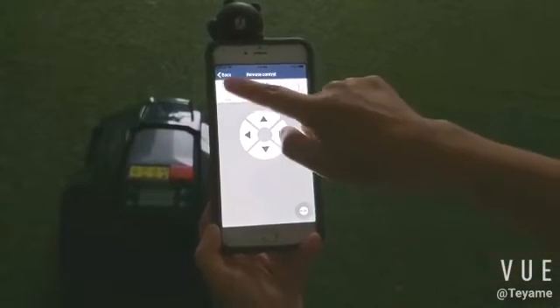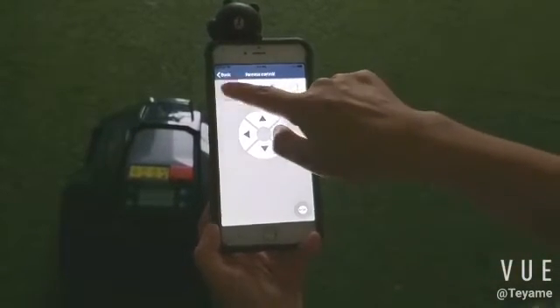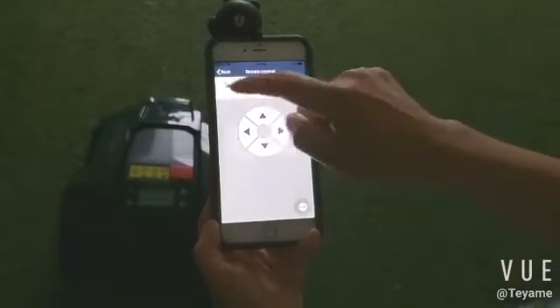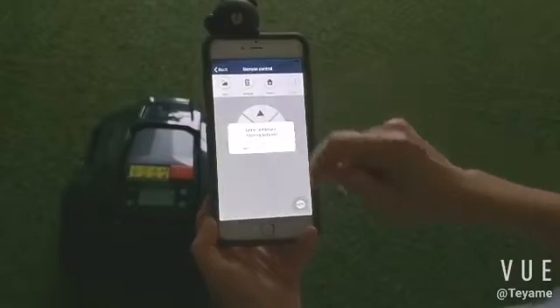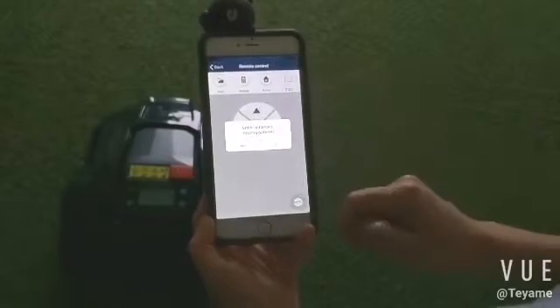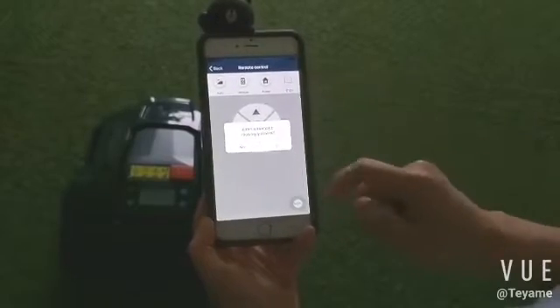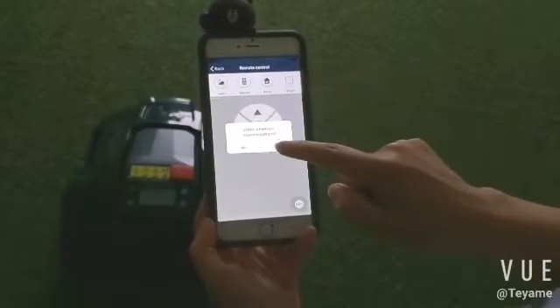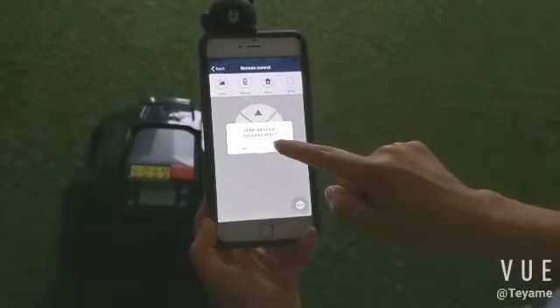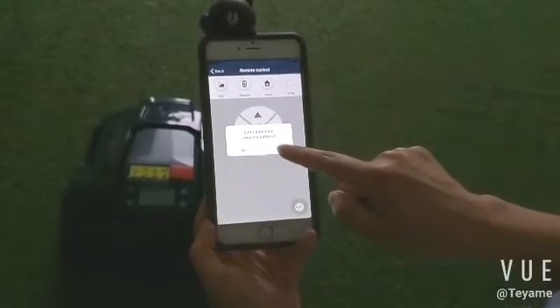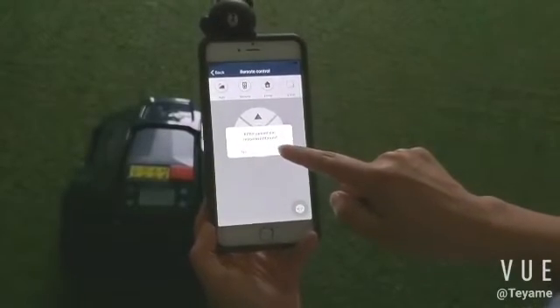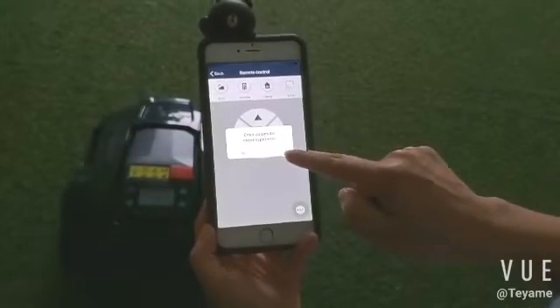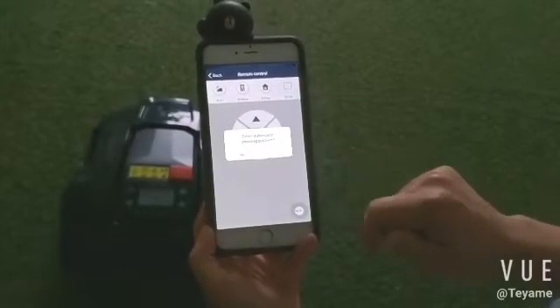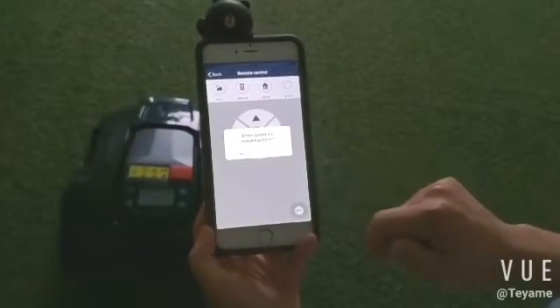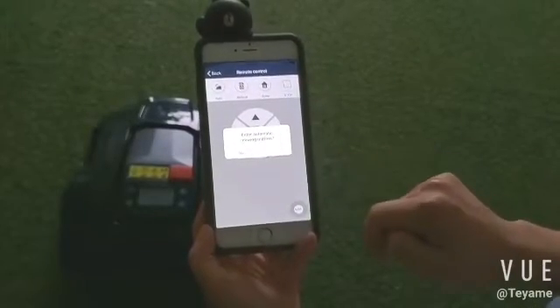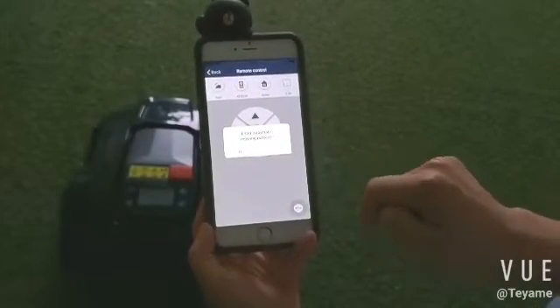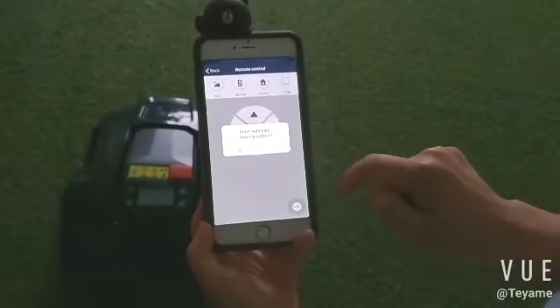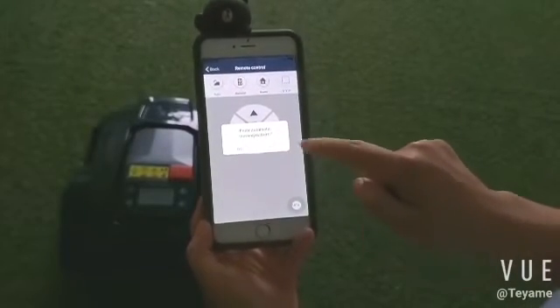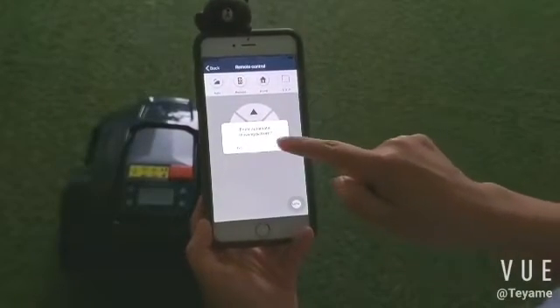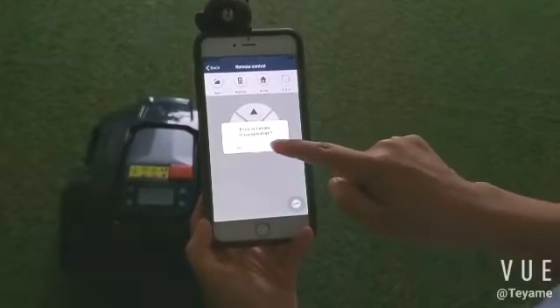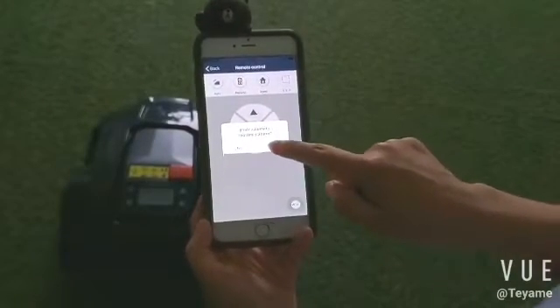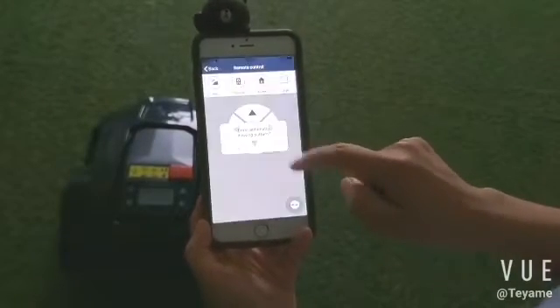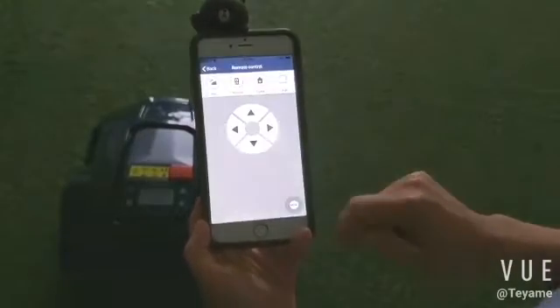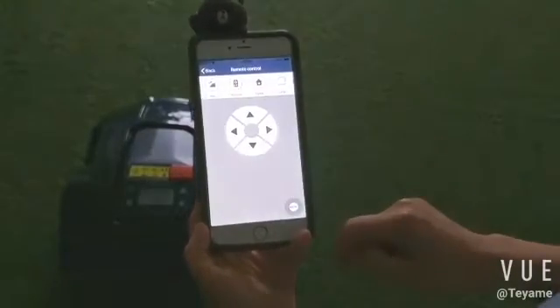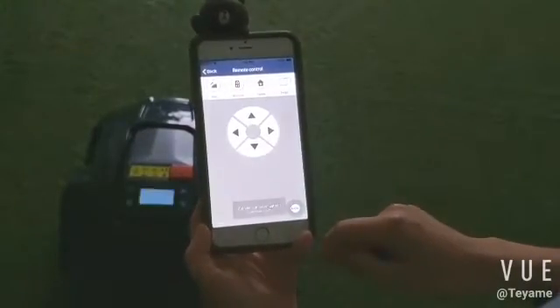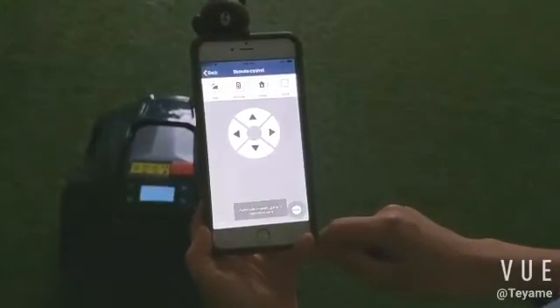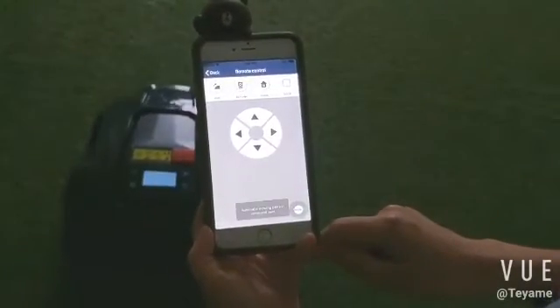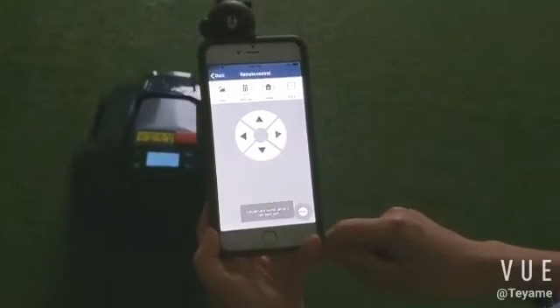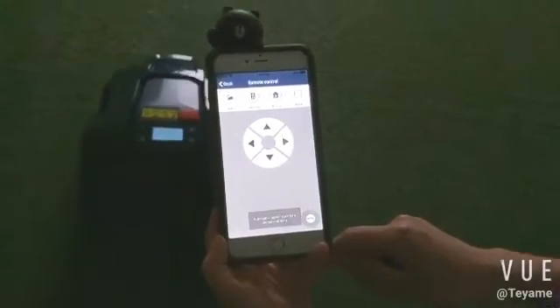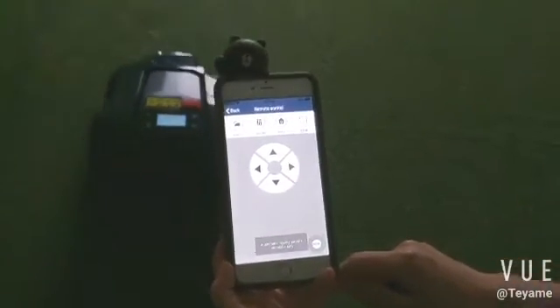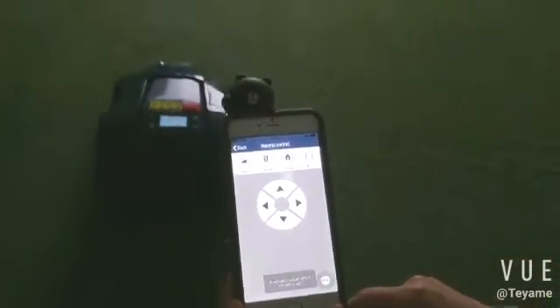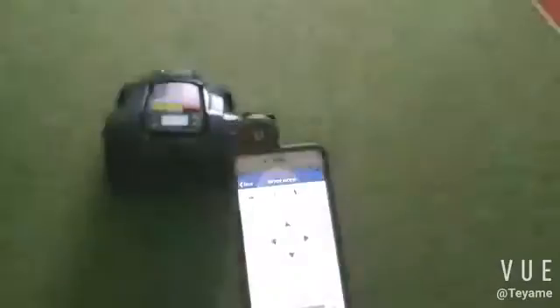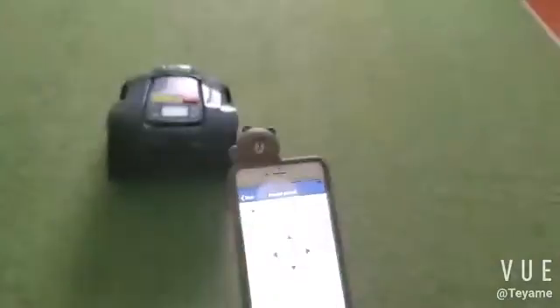Press the auto button. The robot runs in automatic cutting mode.